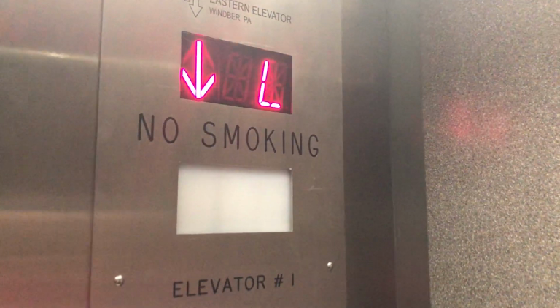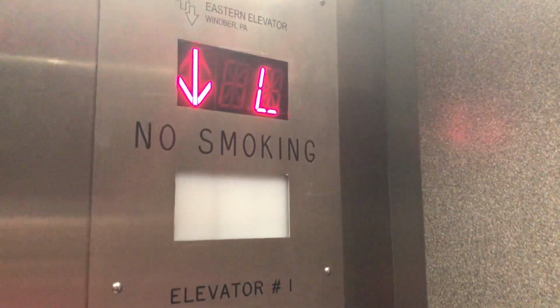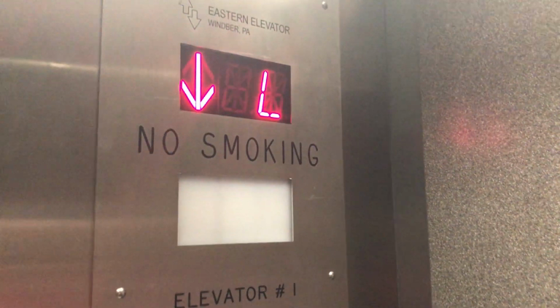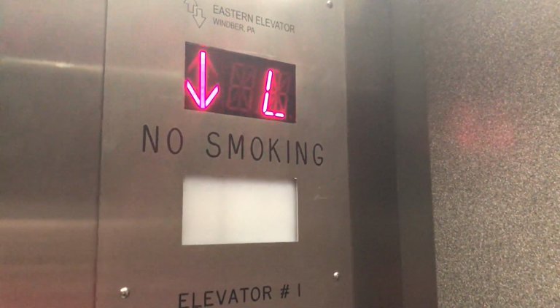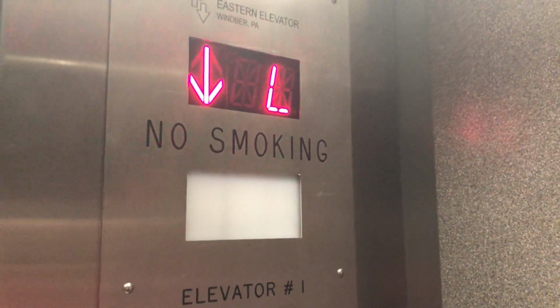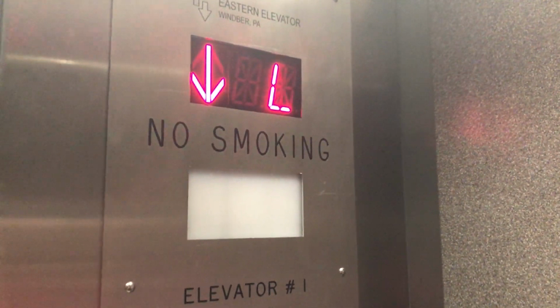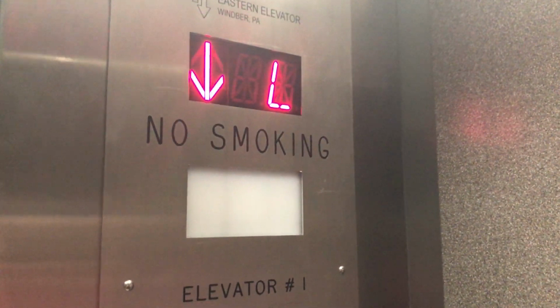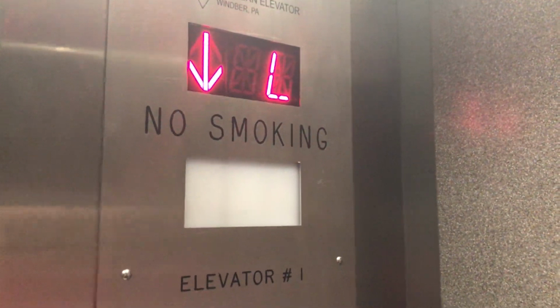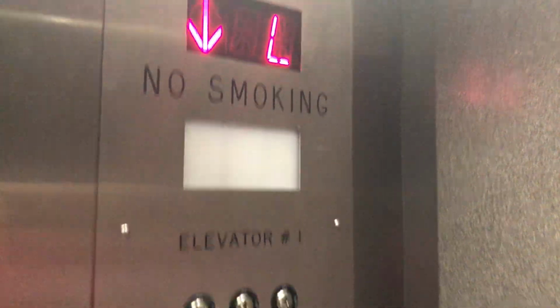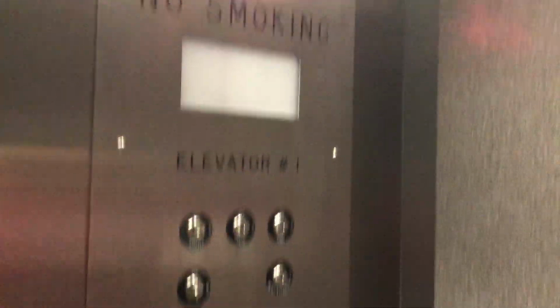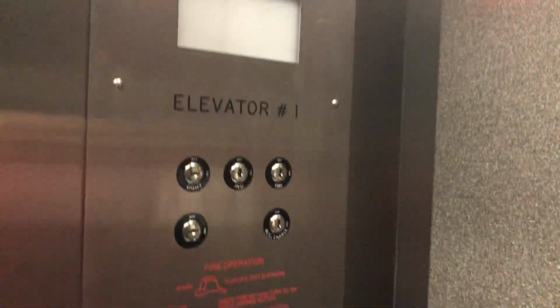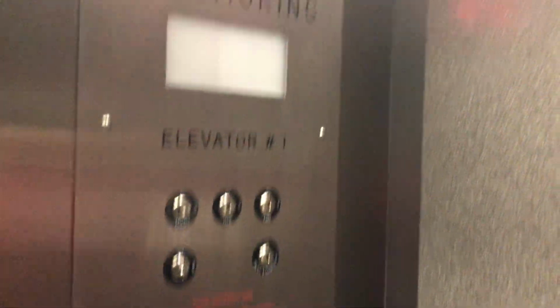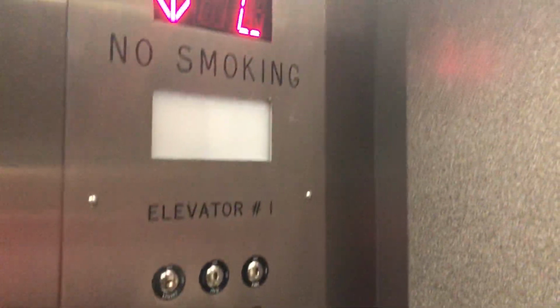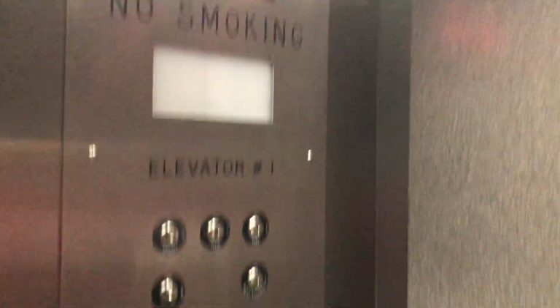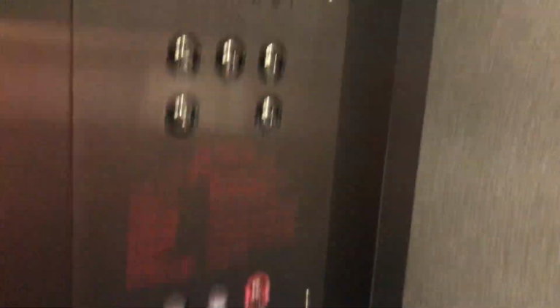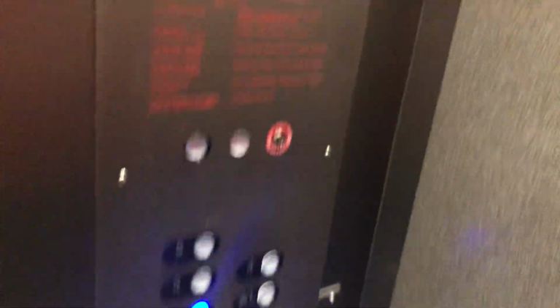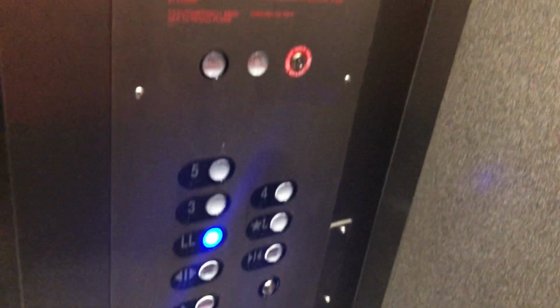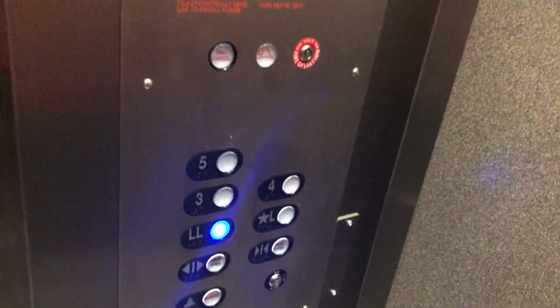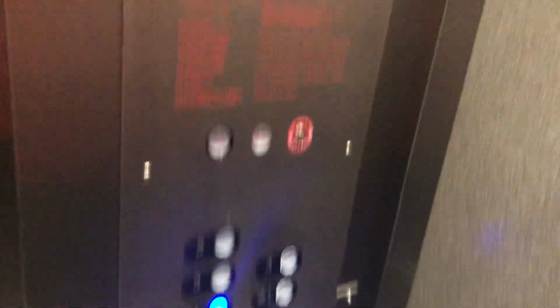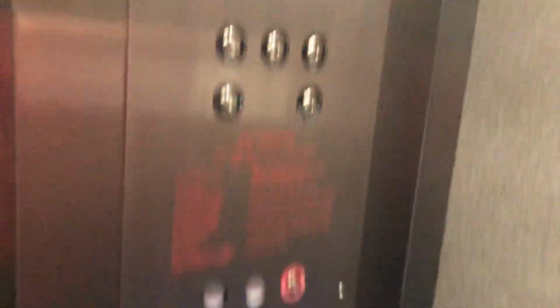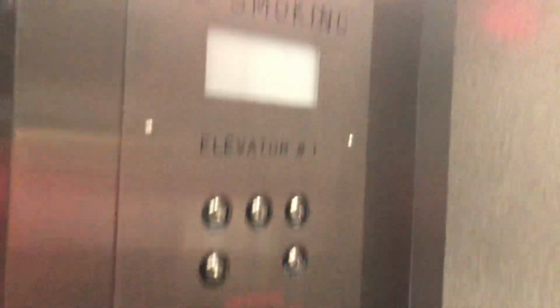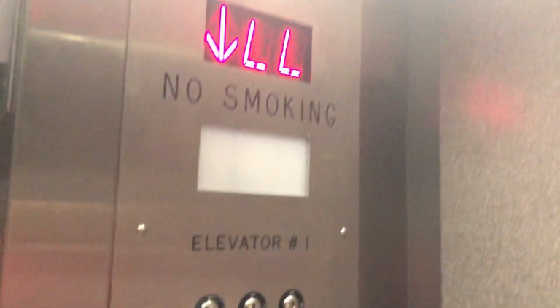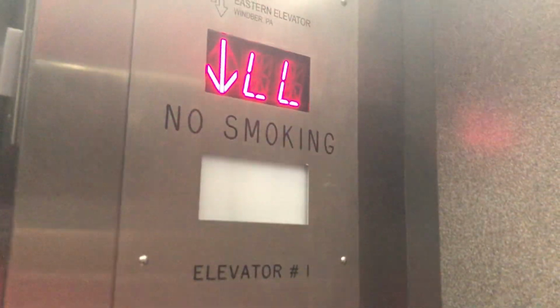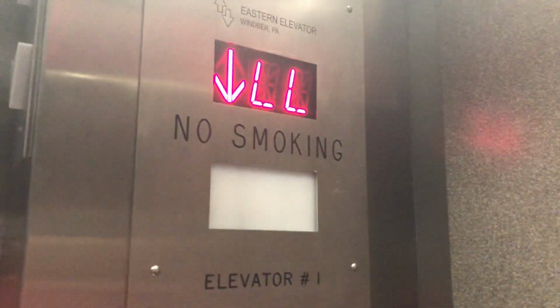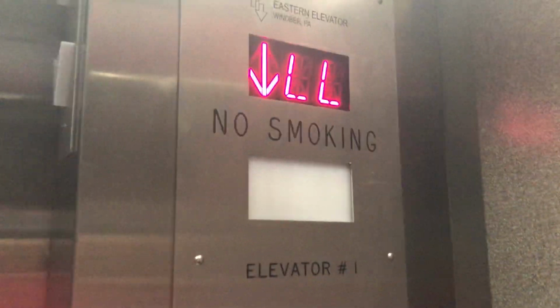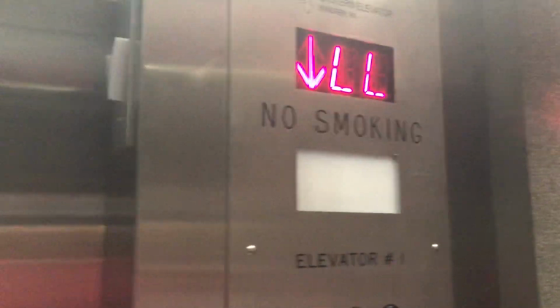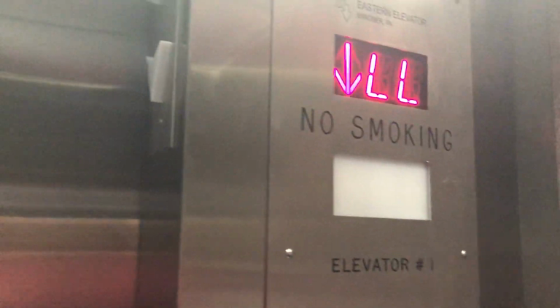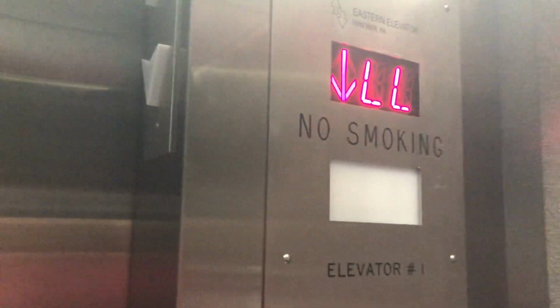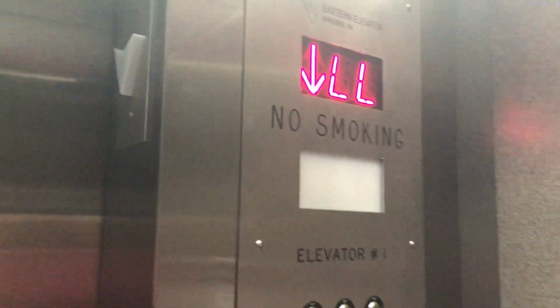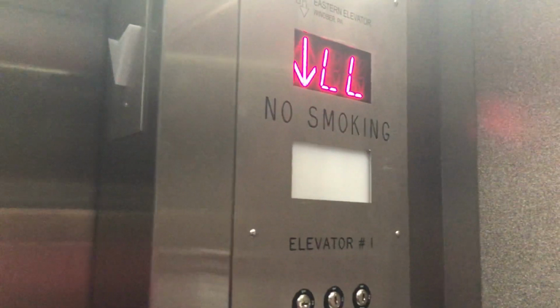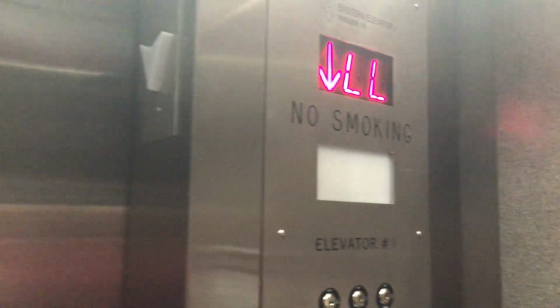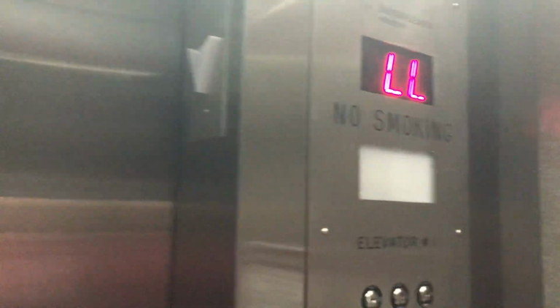Long way, second floor. It's right here. Back in the lower lobby.